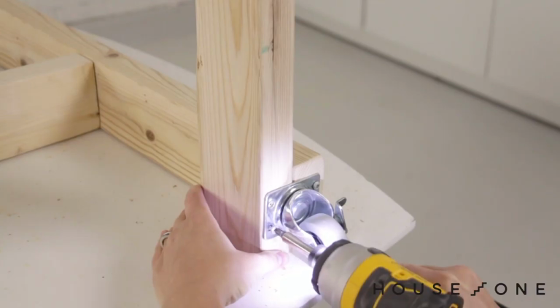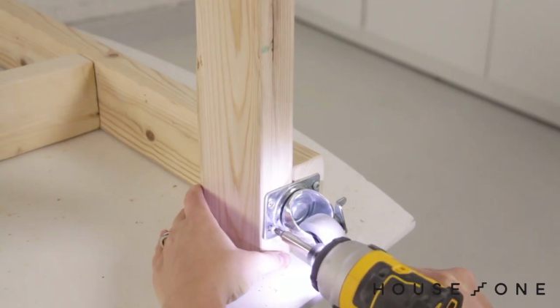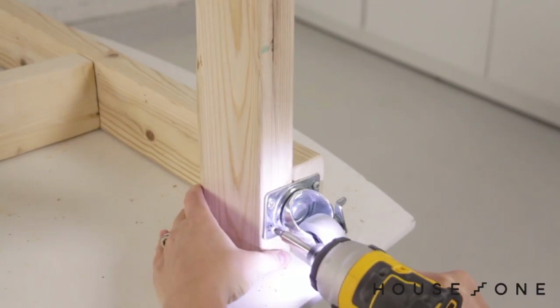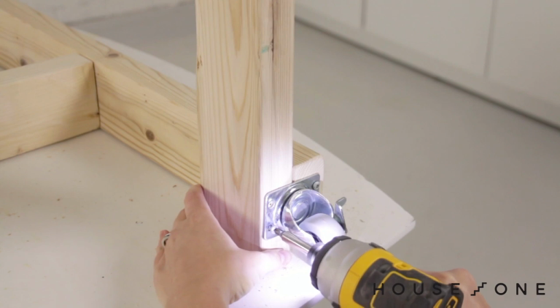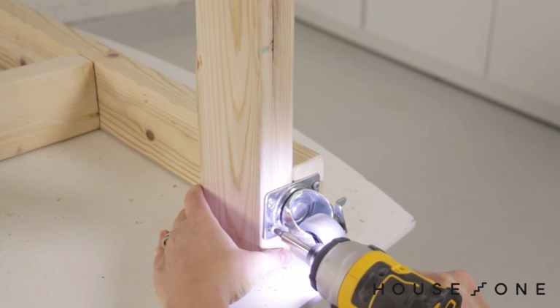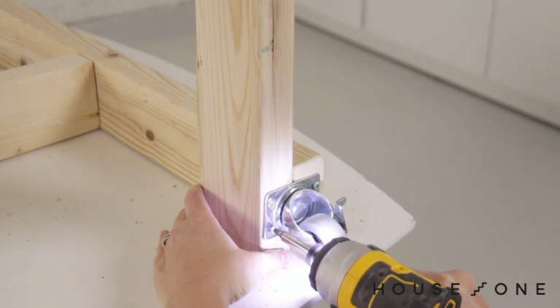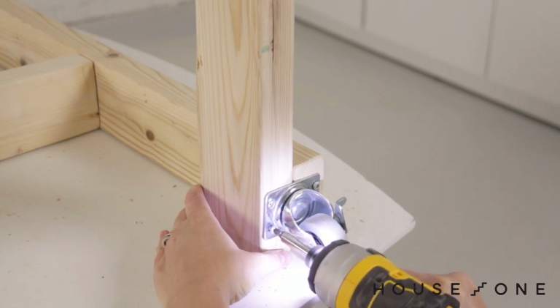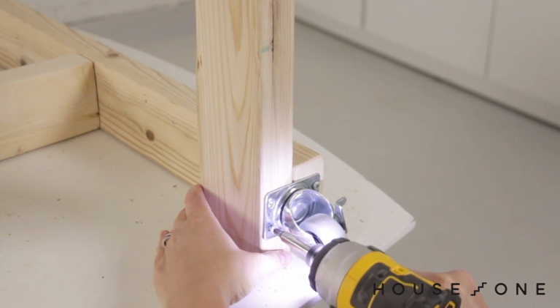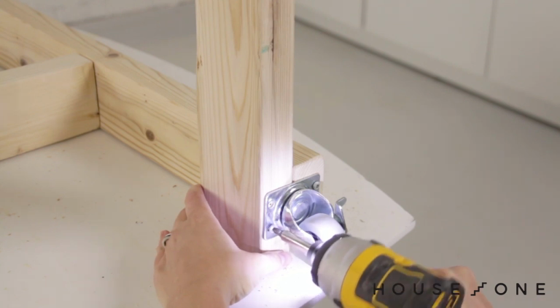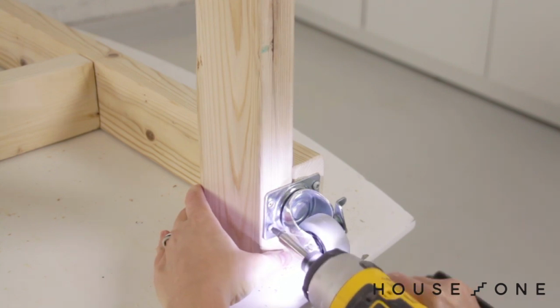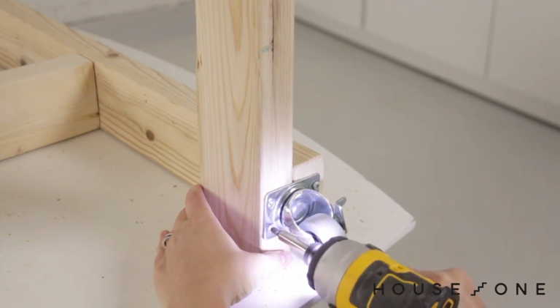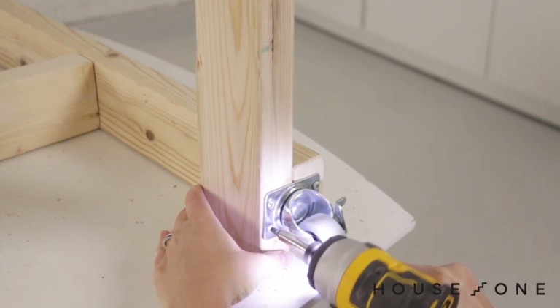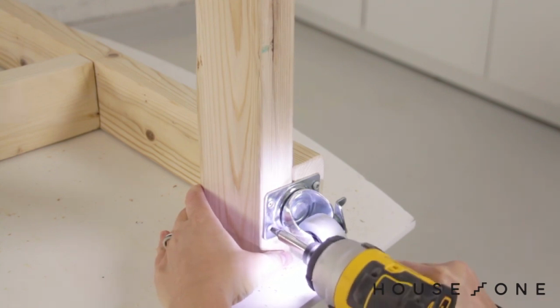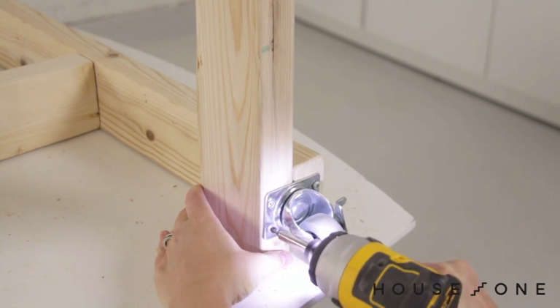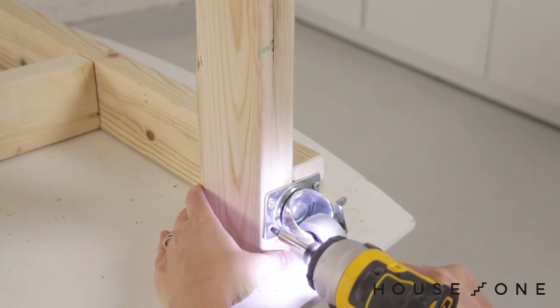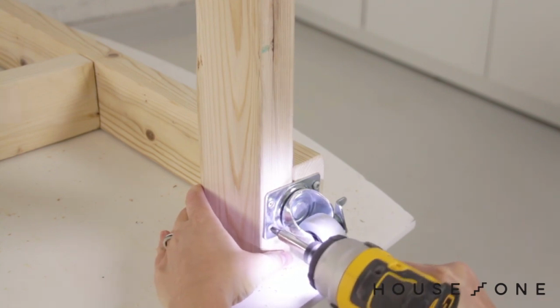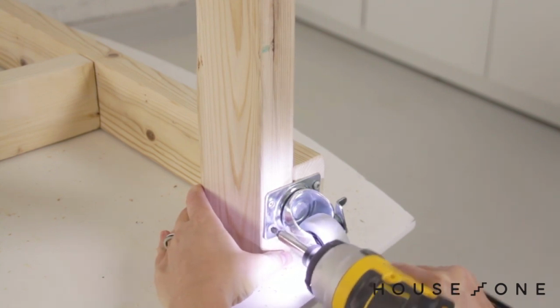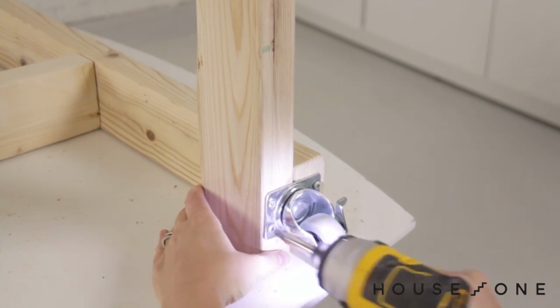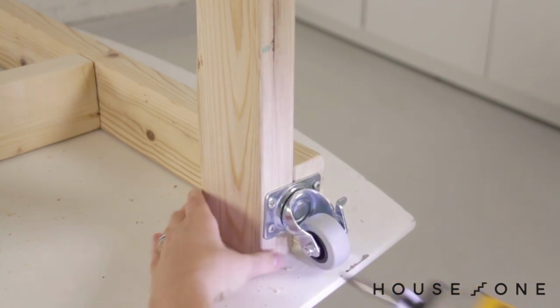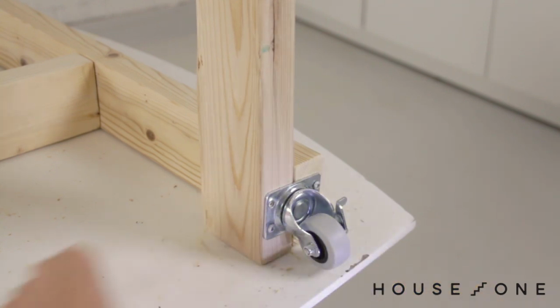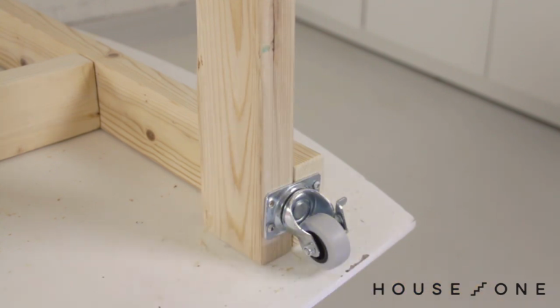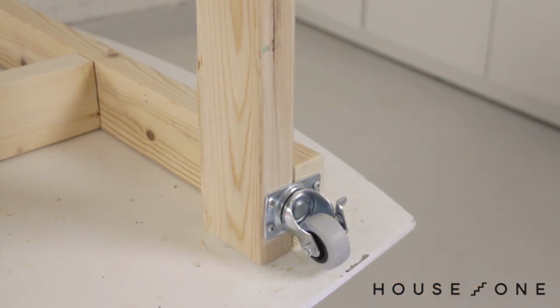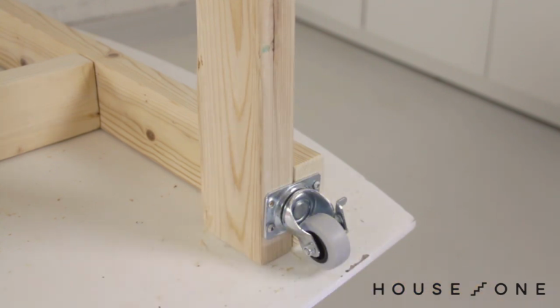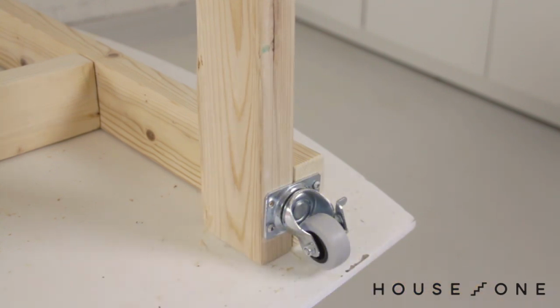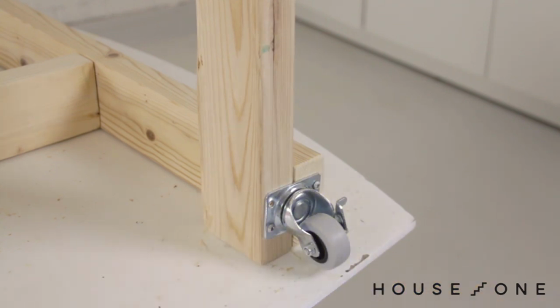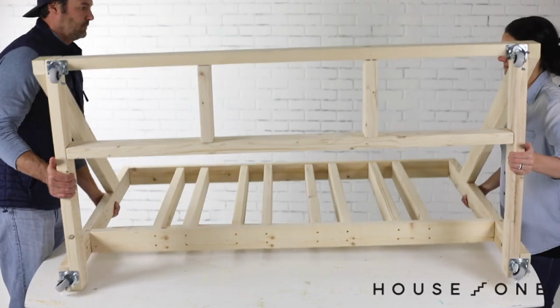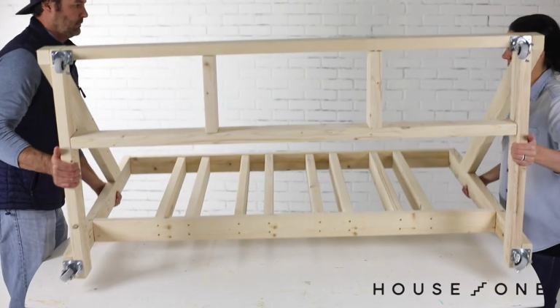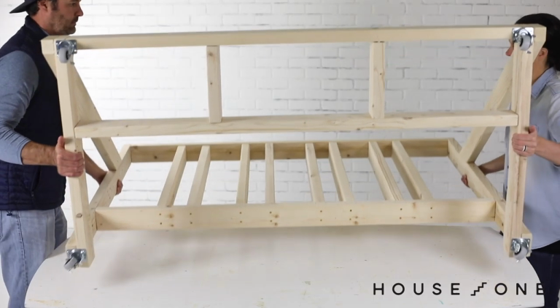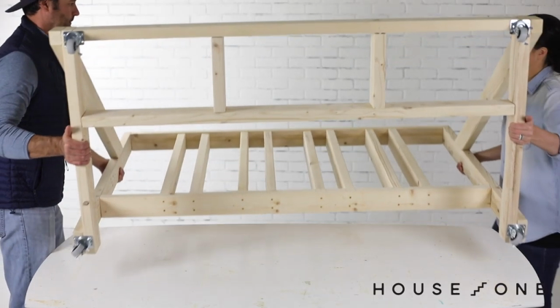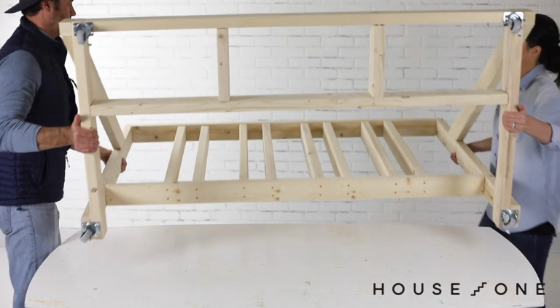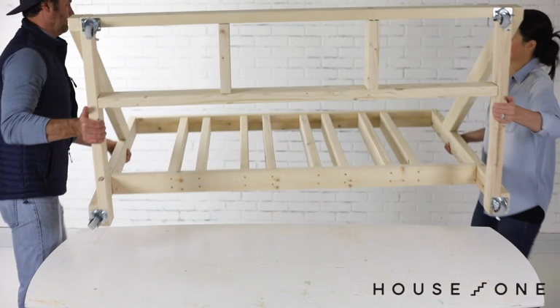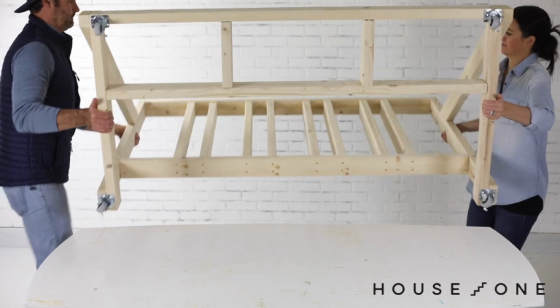Attach two locking casters to the underside of each corner of the base. And then flip the bike rack upright.